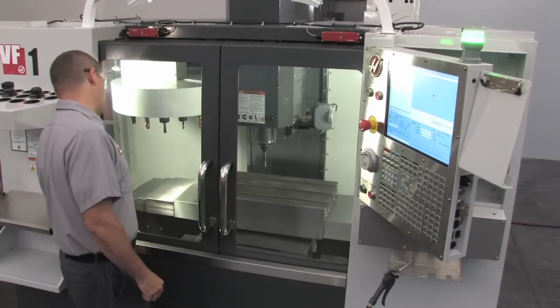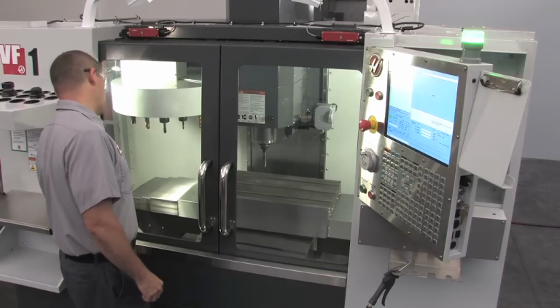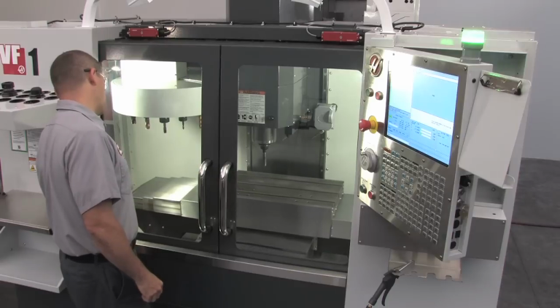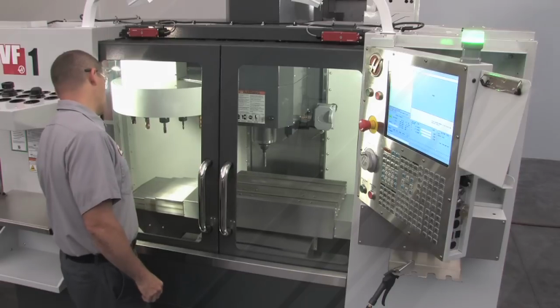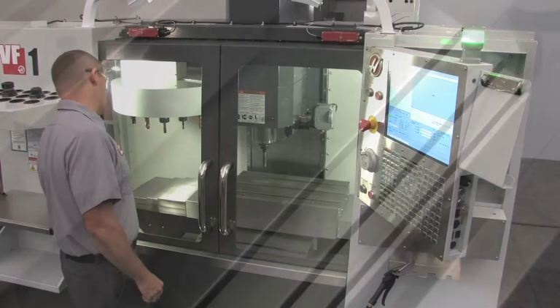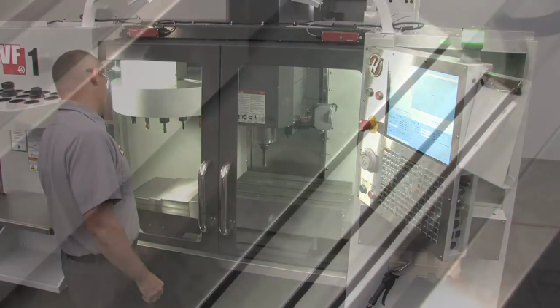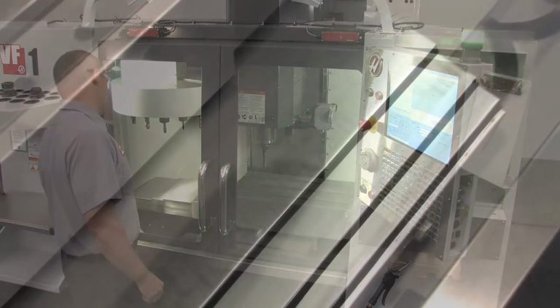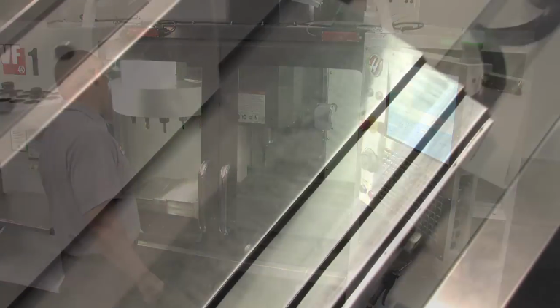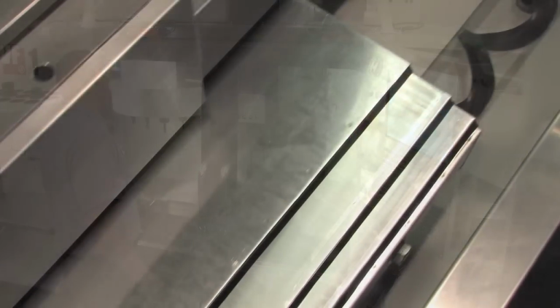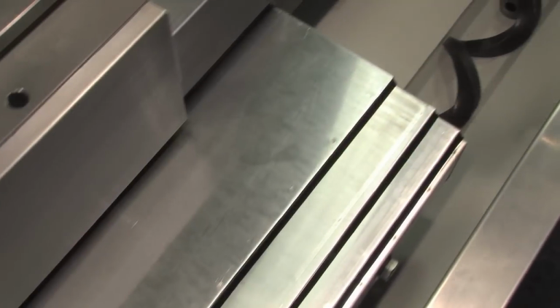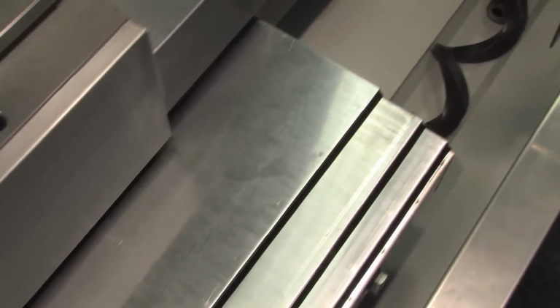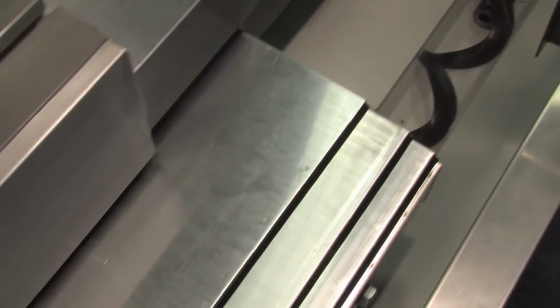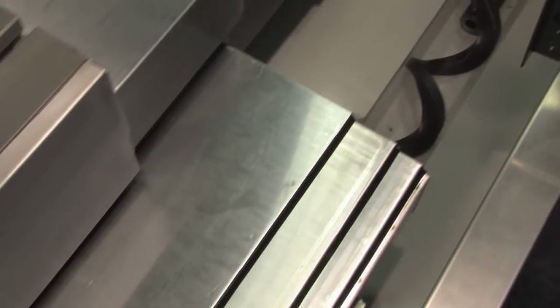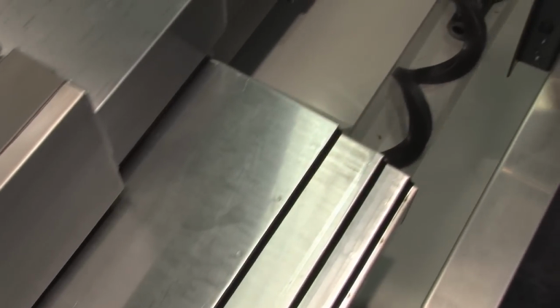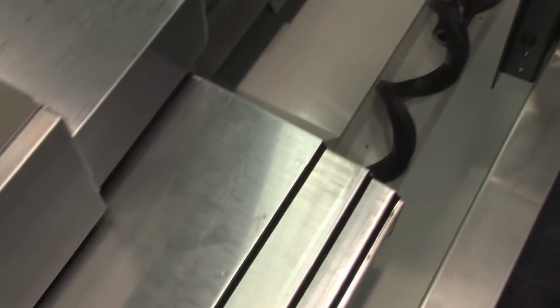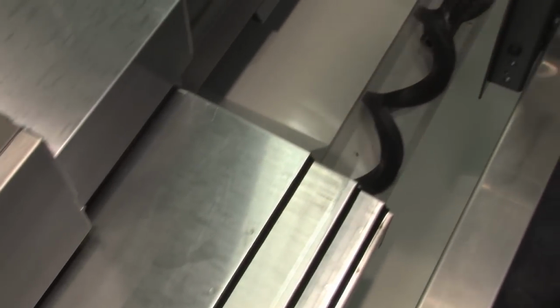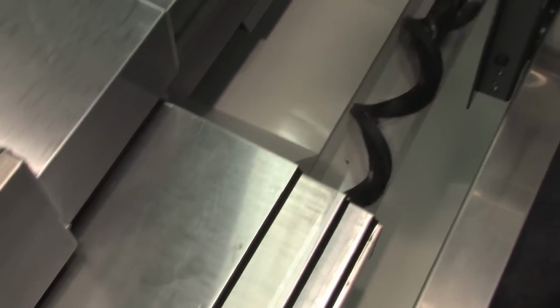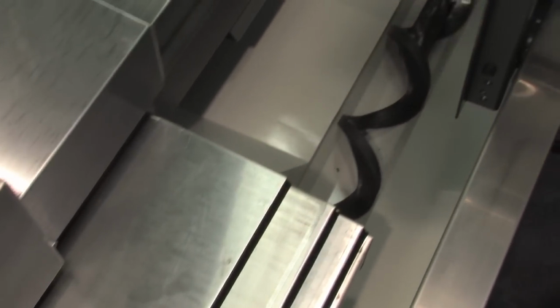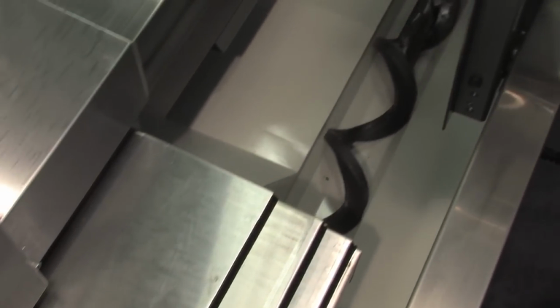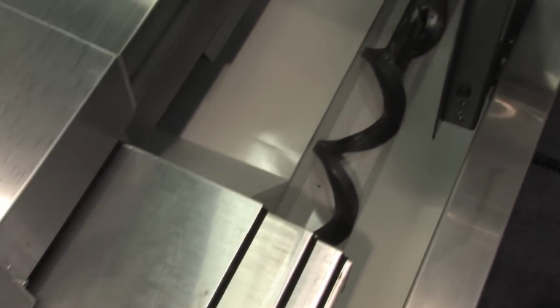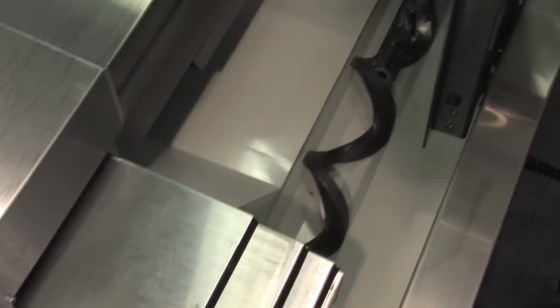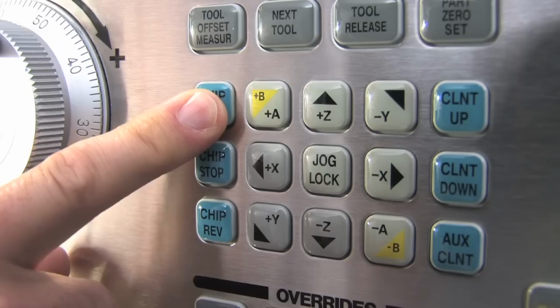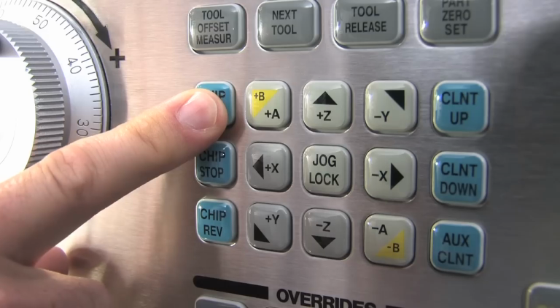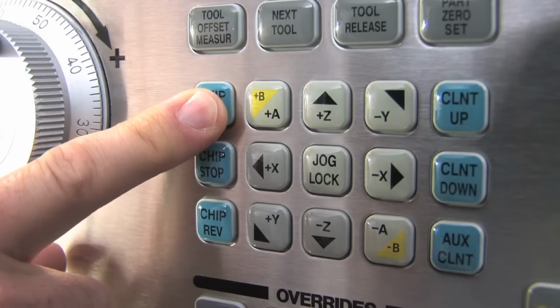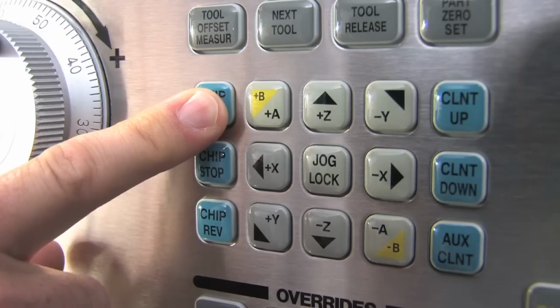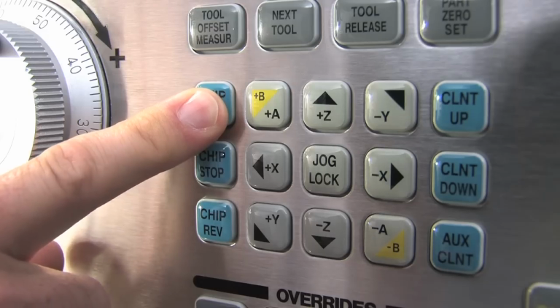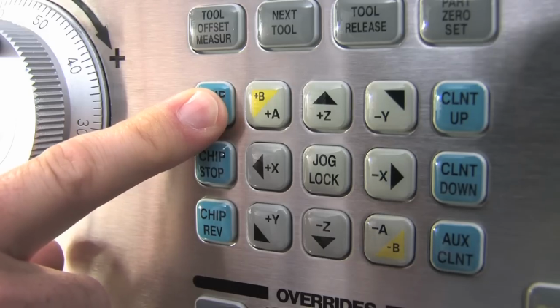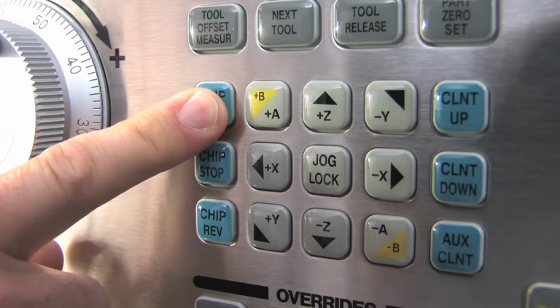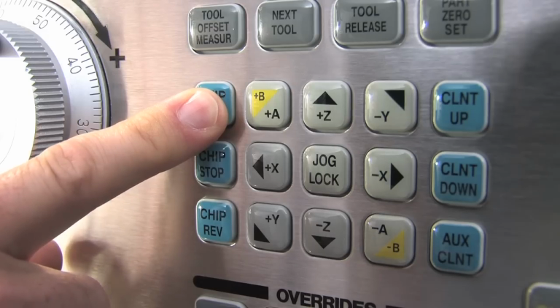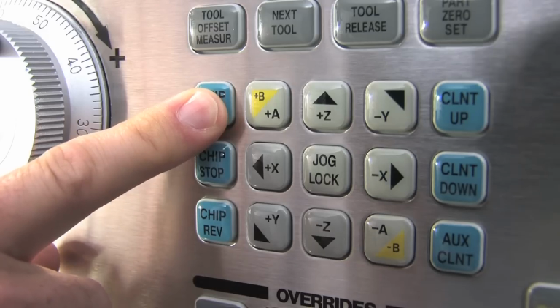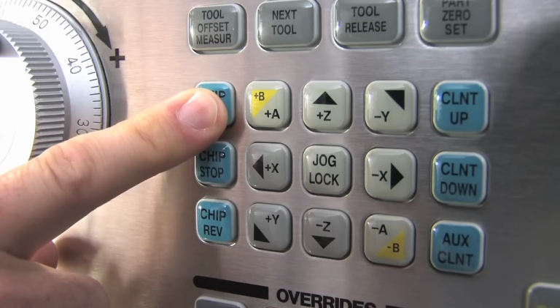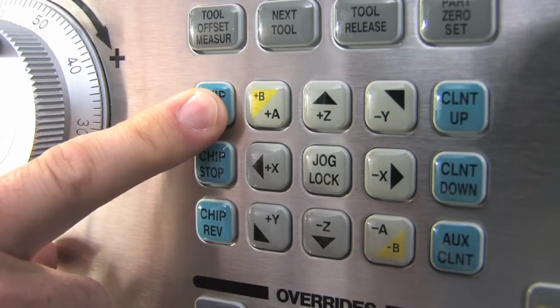You can operate the chip conveyor in Setup mode, but you must press and hold the conveyor key.